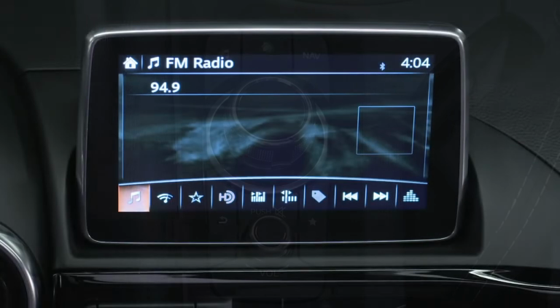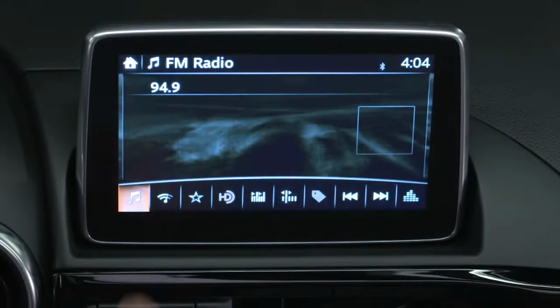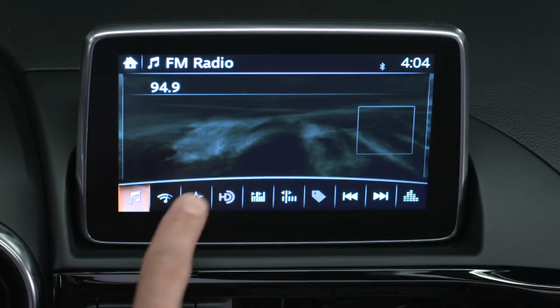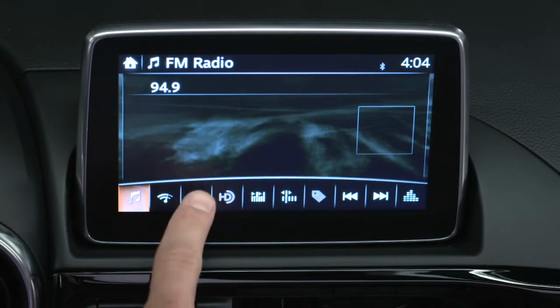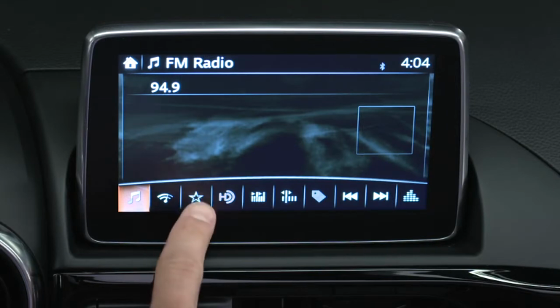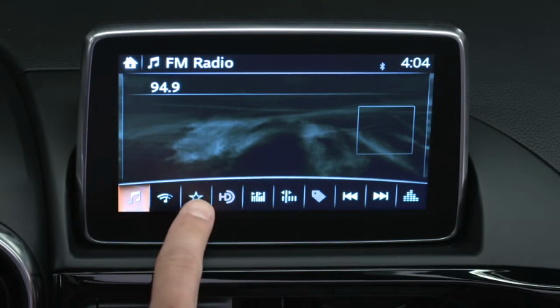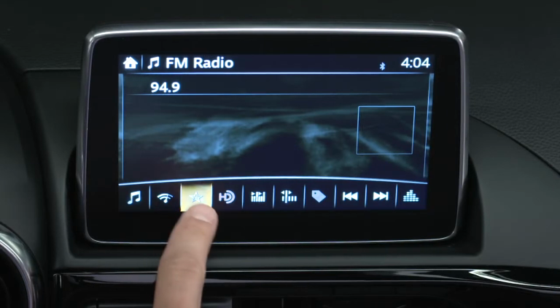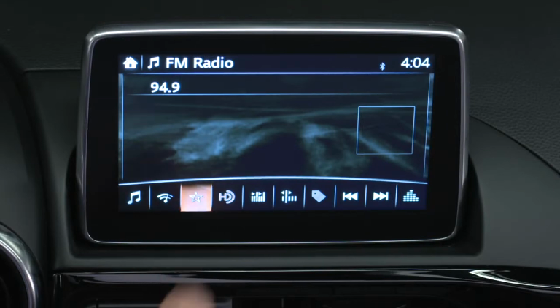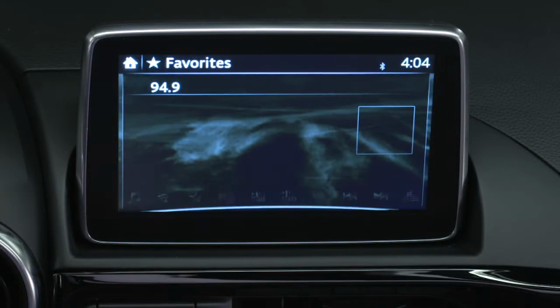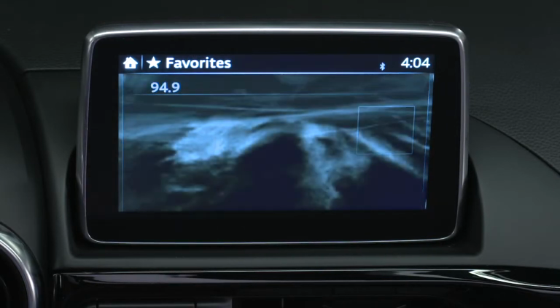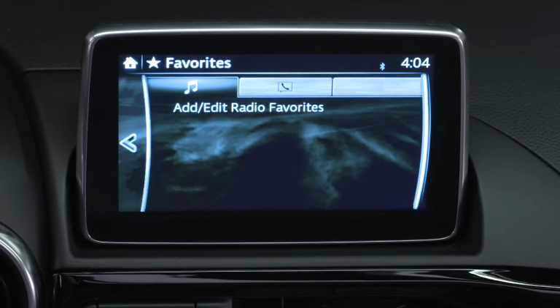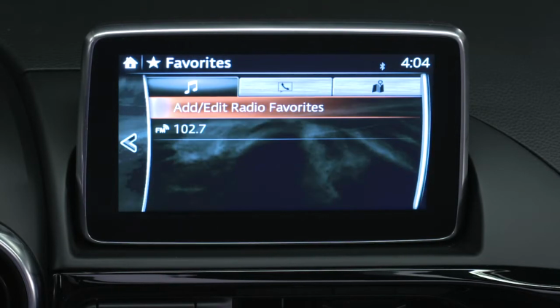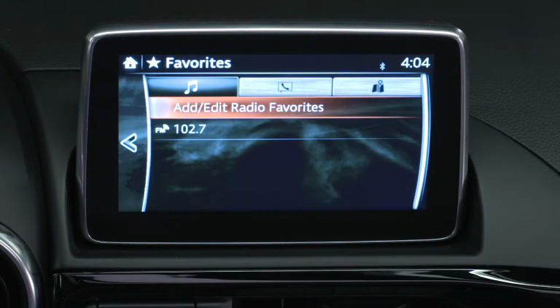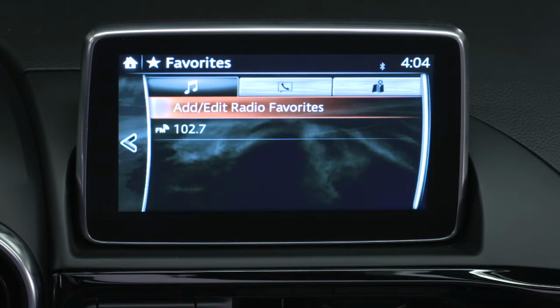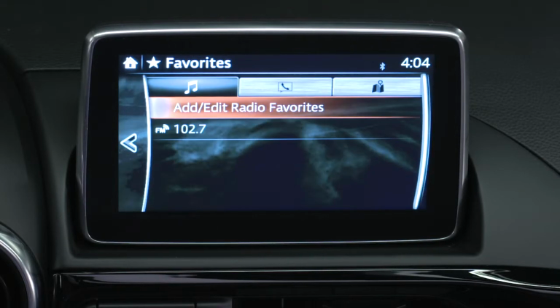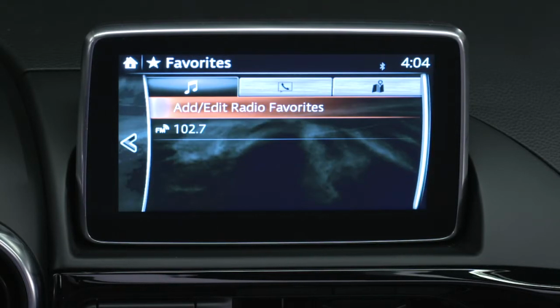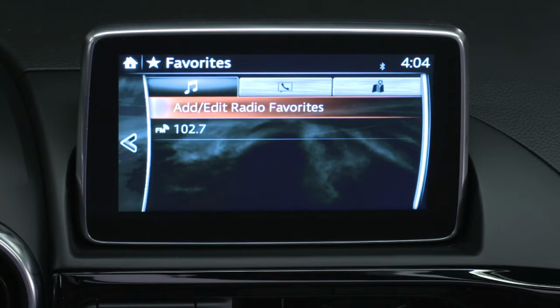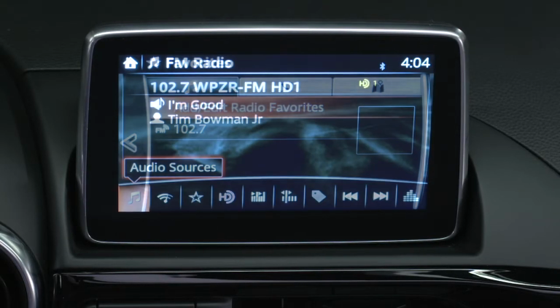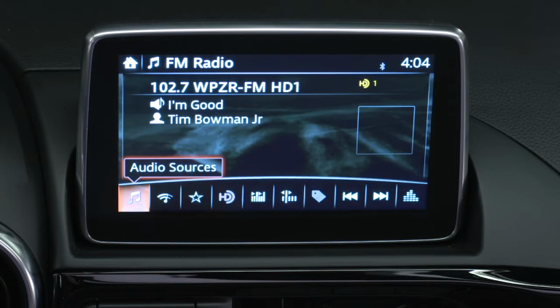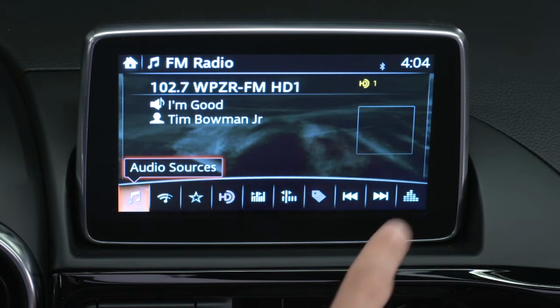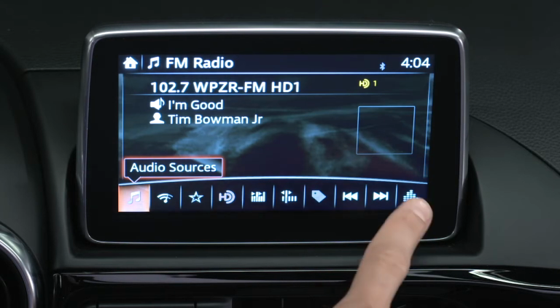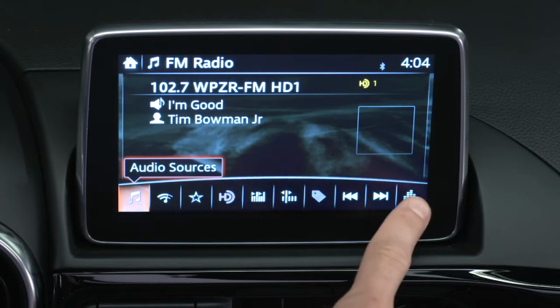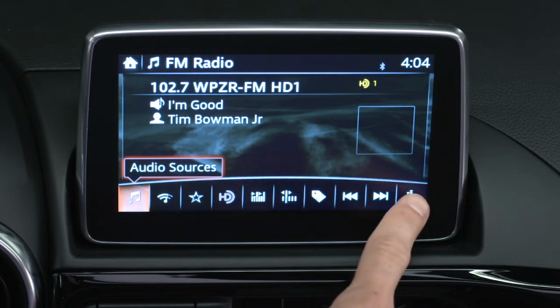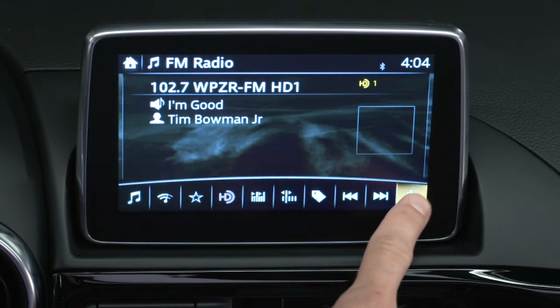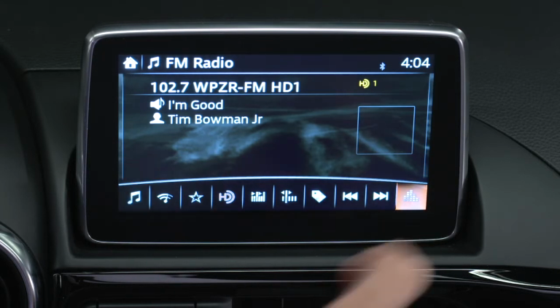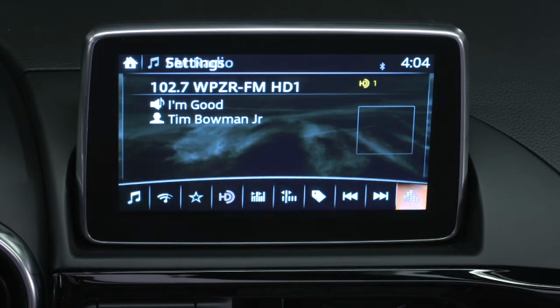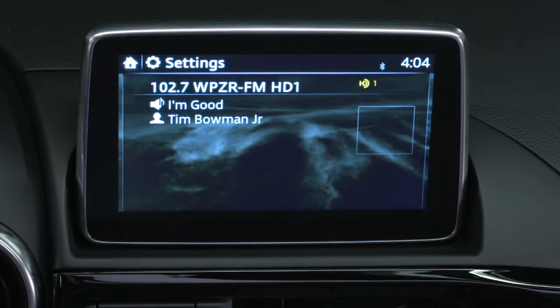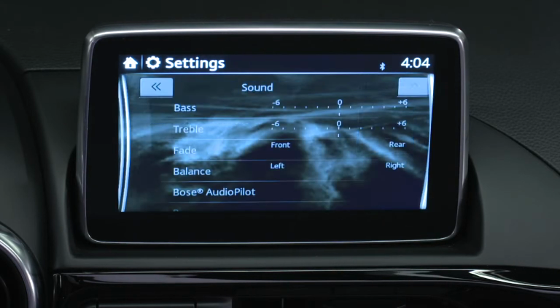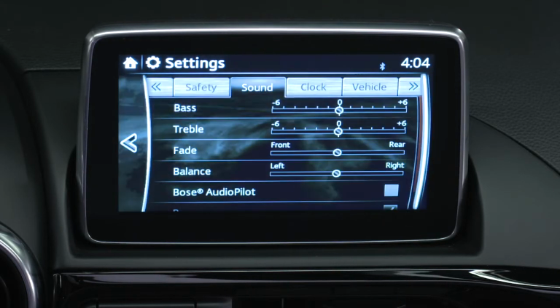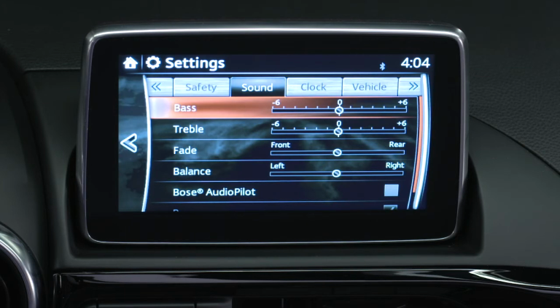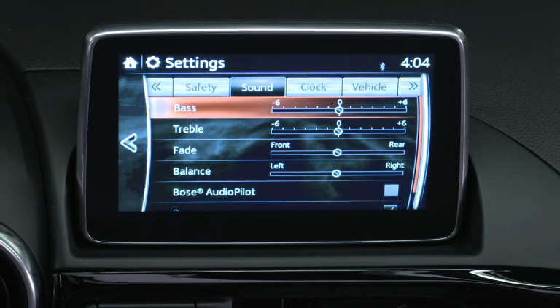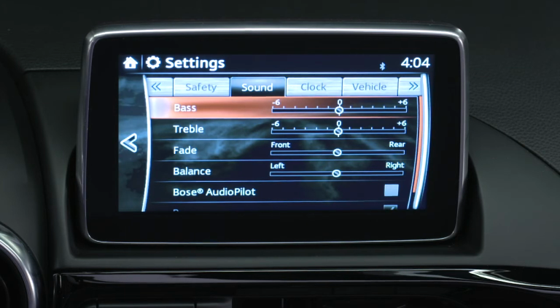Press the star to select or set a favorite station. And press the sound bars icon to adjust the audio settings.